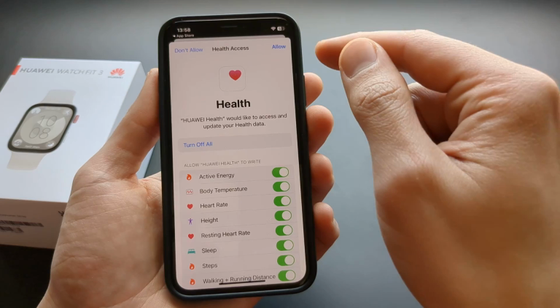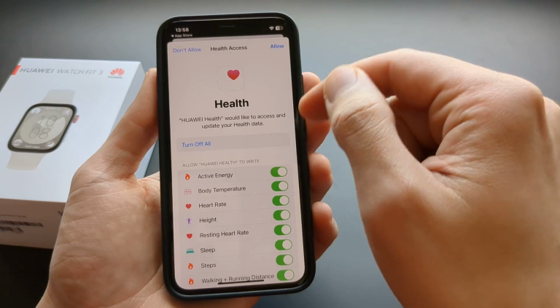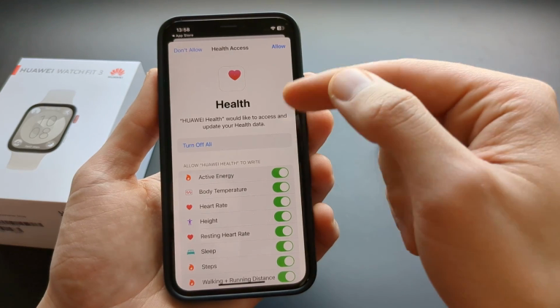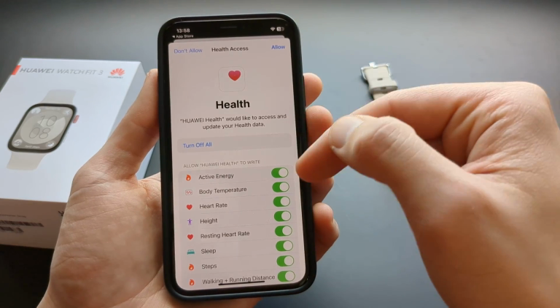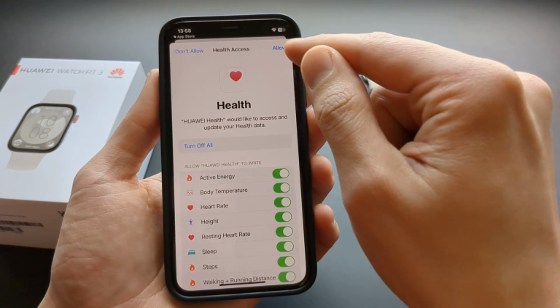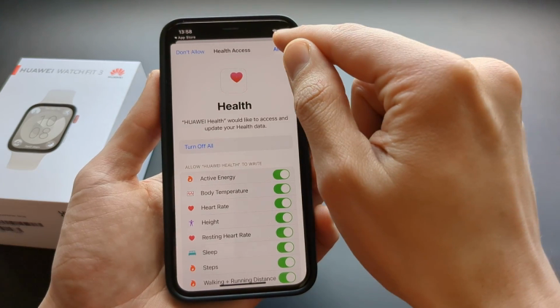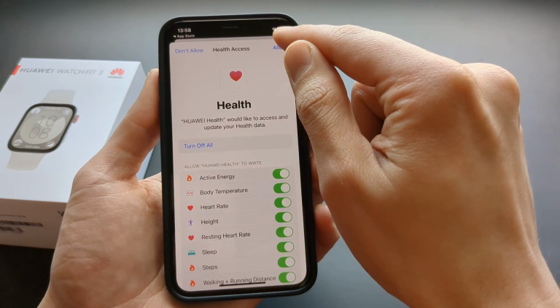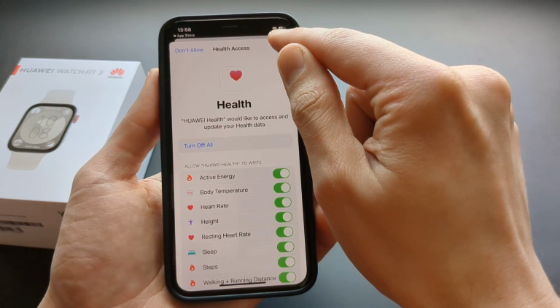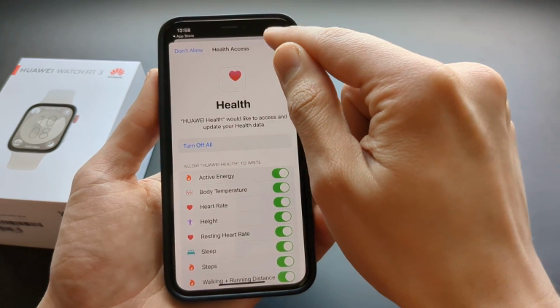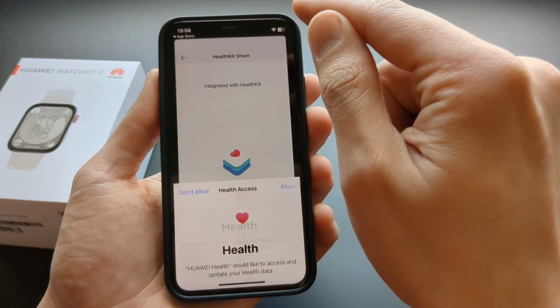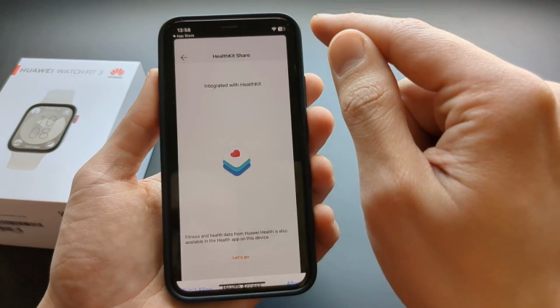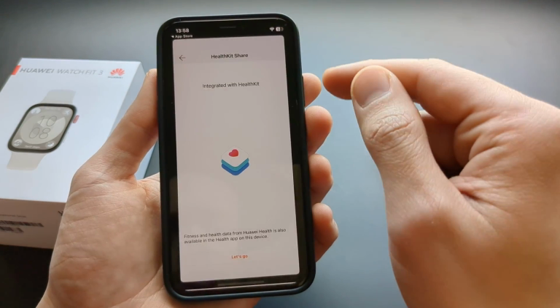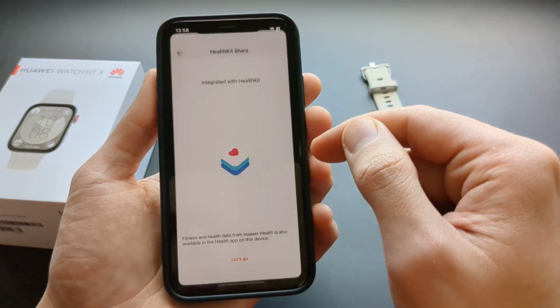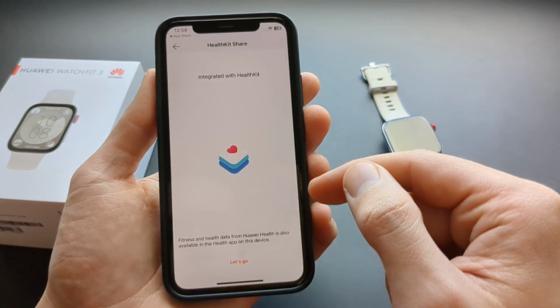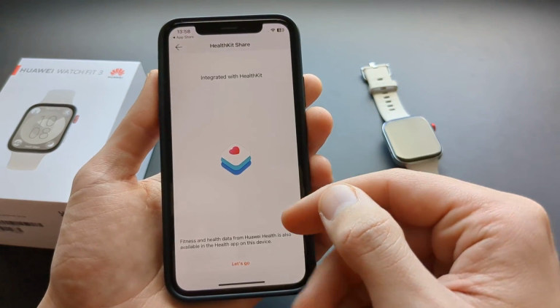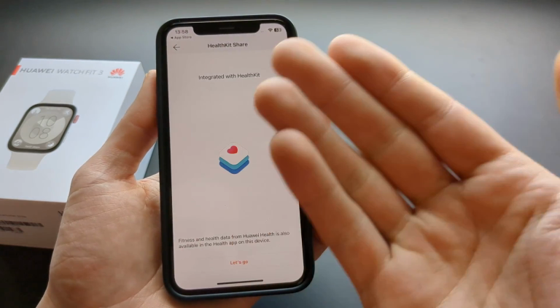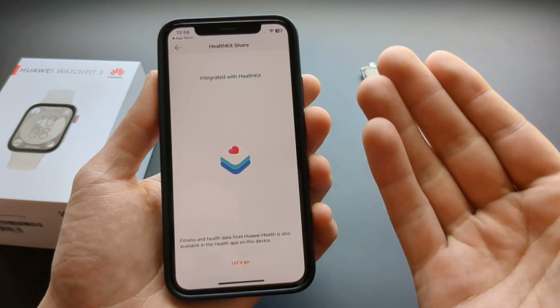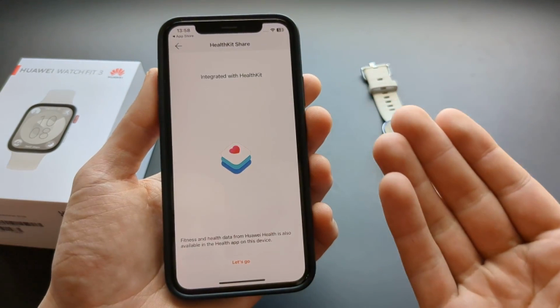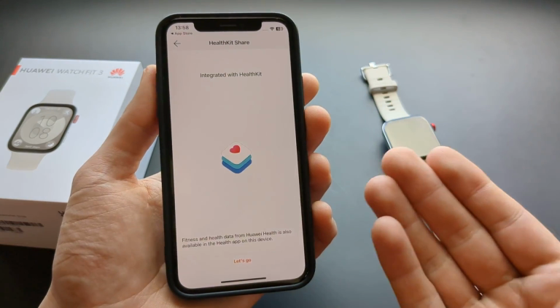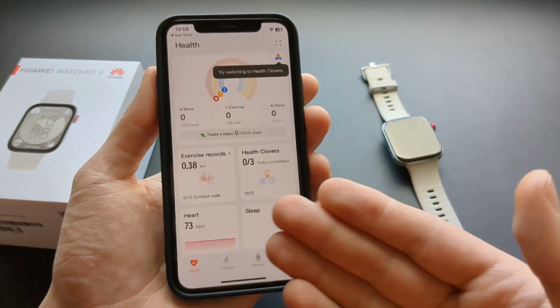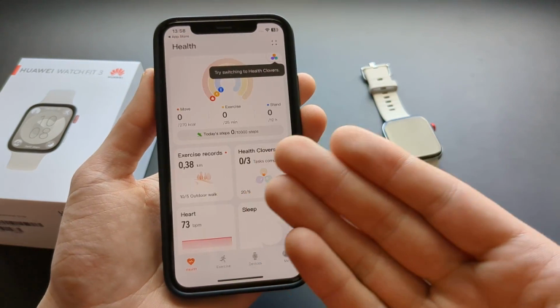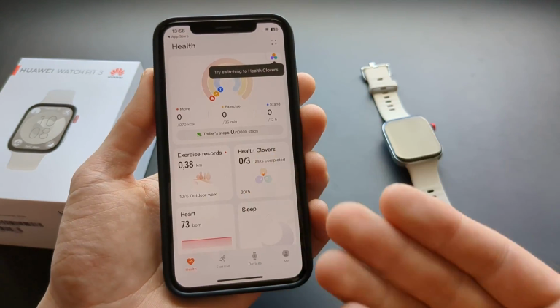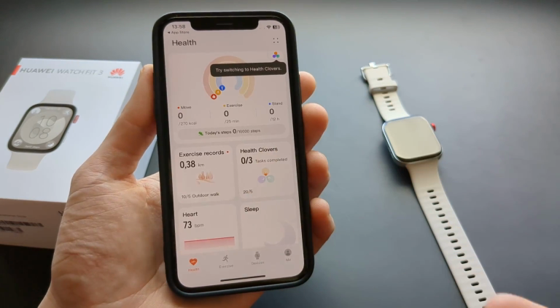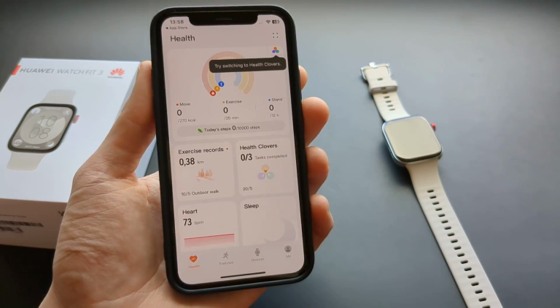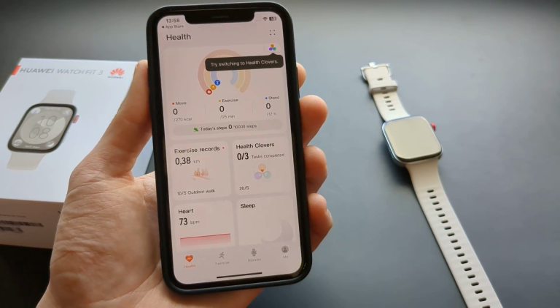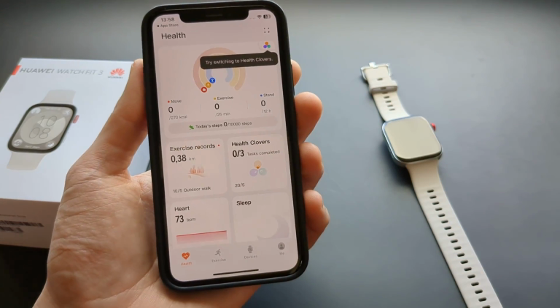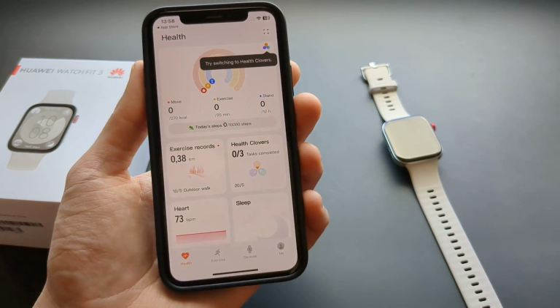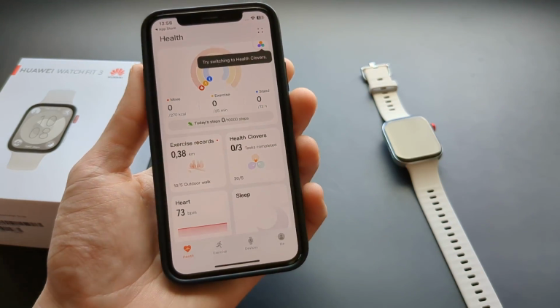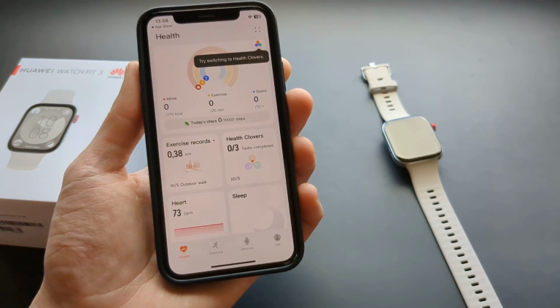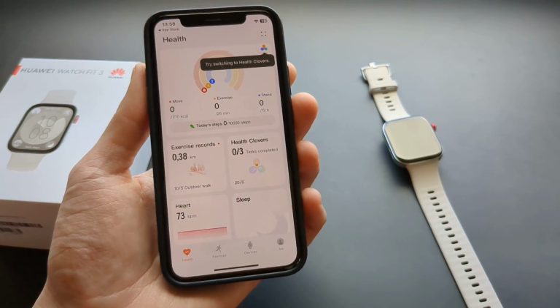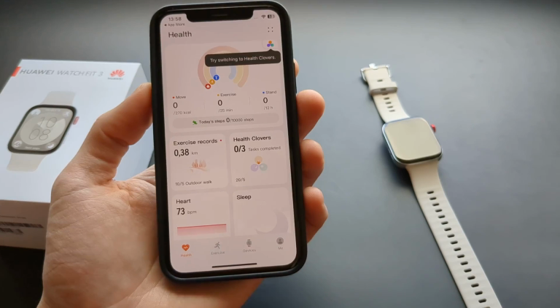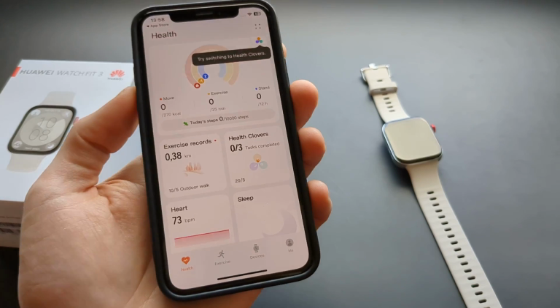Once done, the app will also ask if you want to integrate with your HealthKit — basically Apple Health. You might want to do that so you can see your health data in the Apple Health app as well.